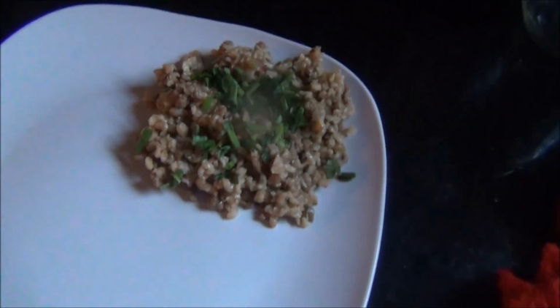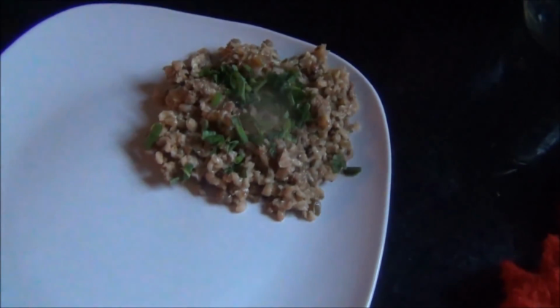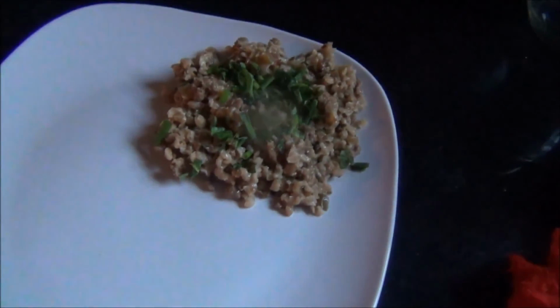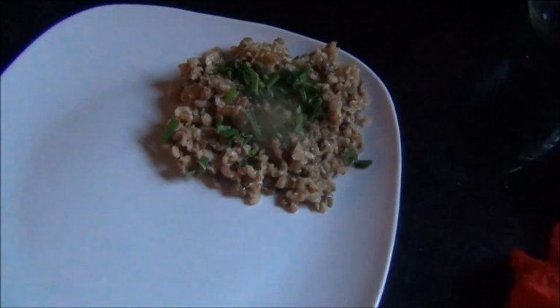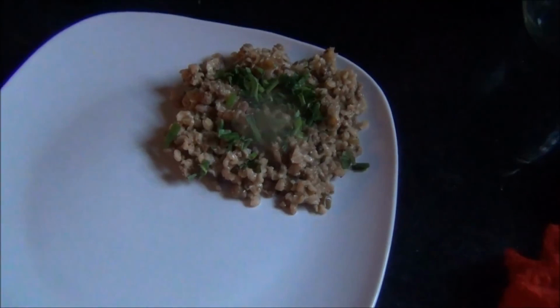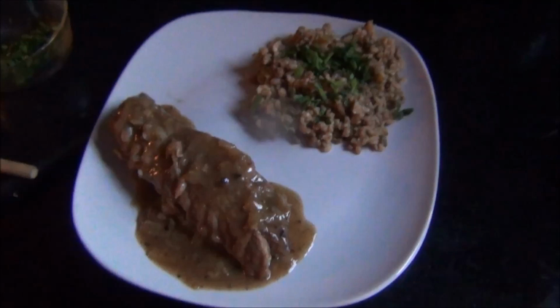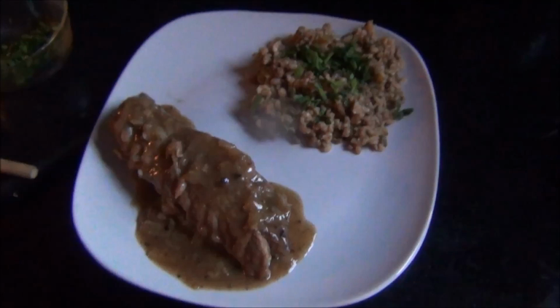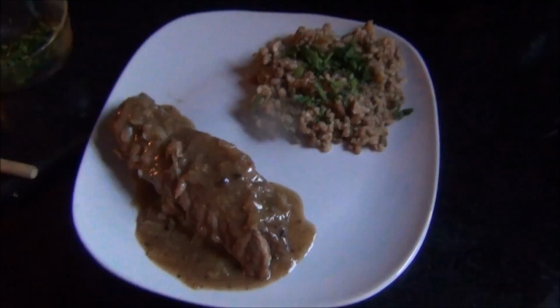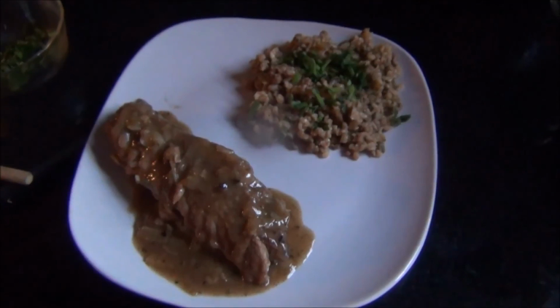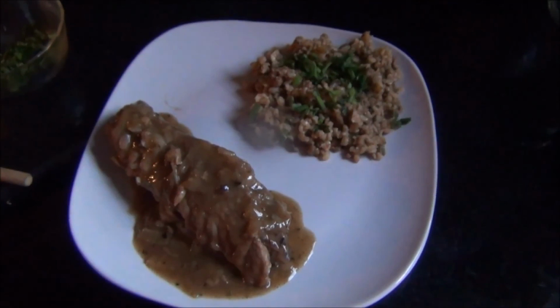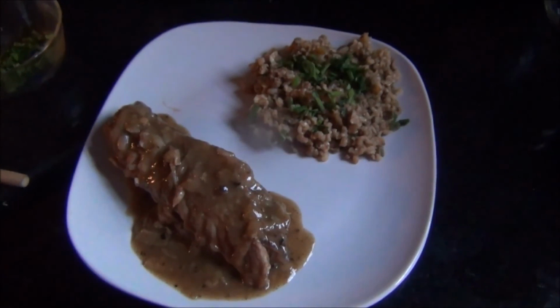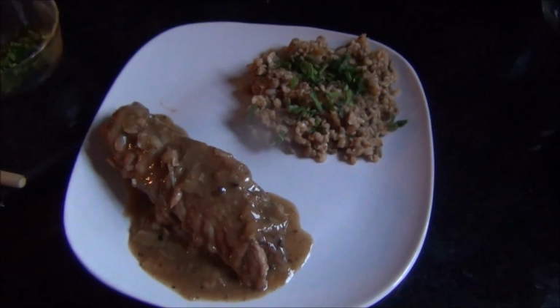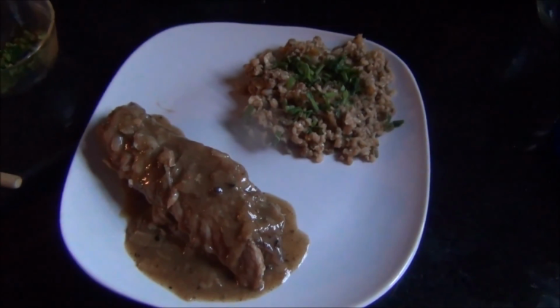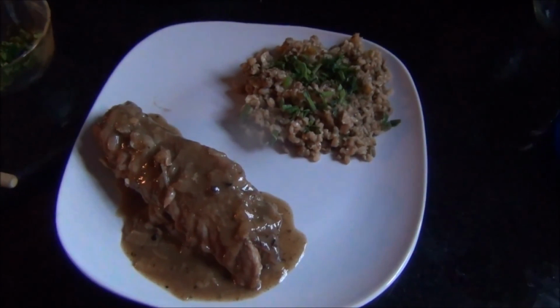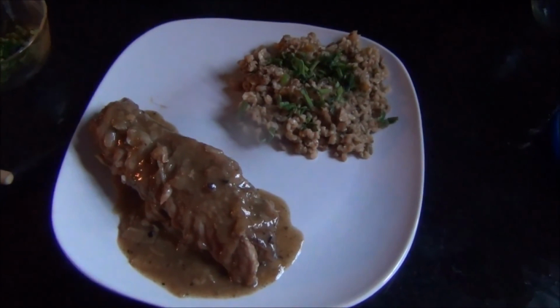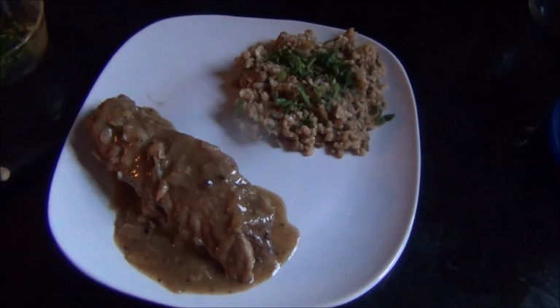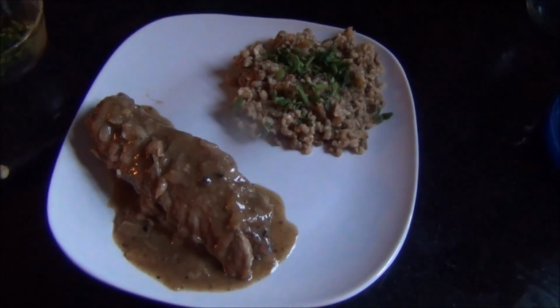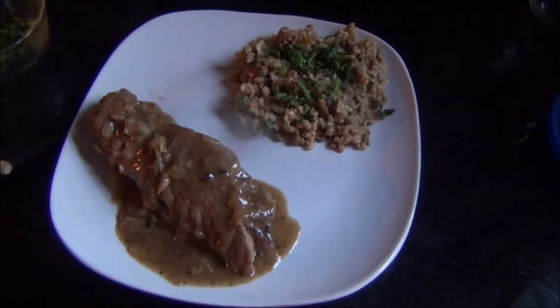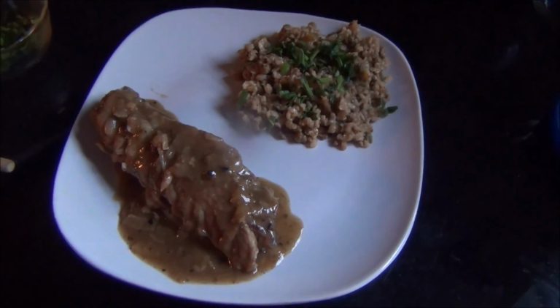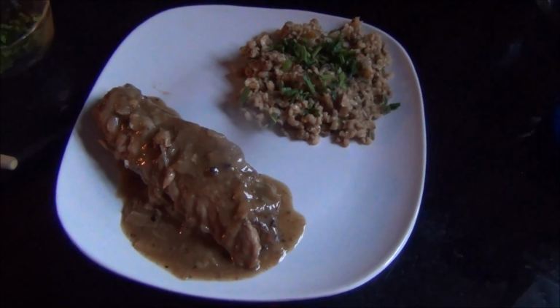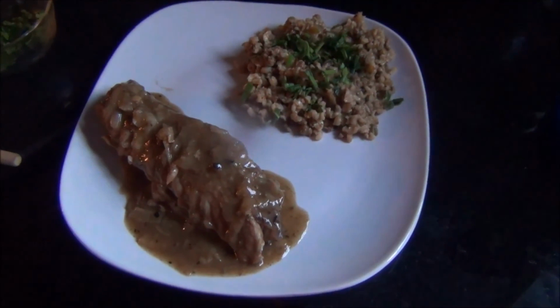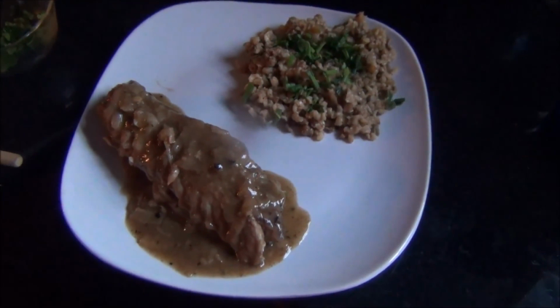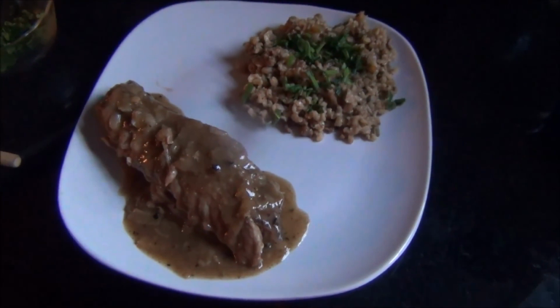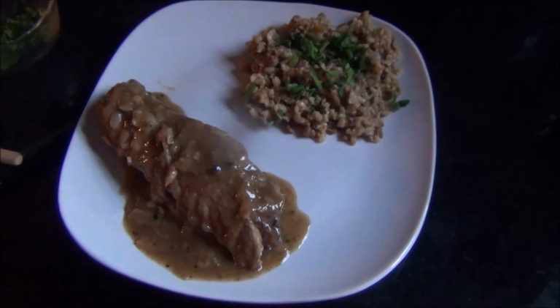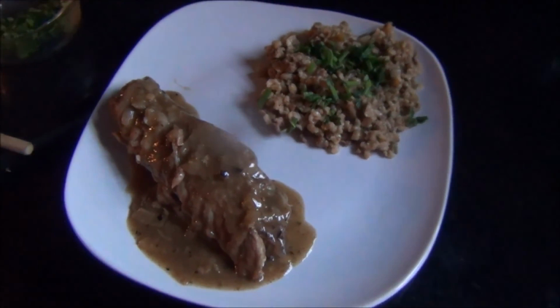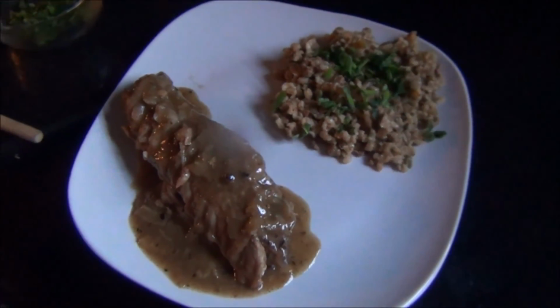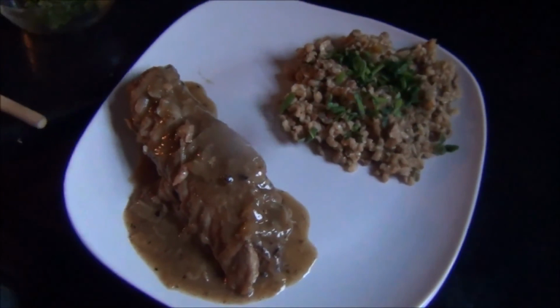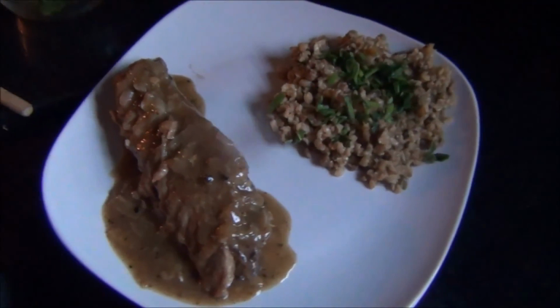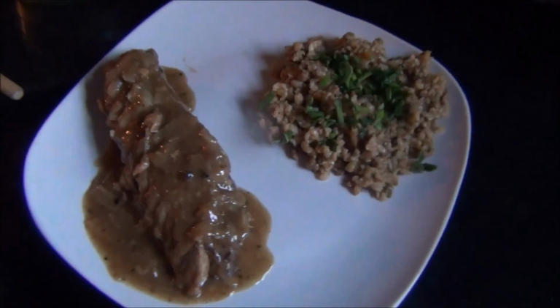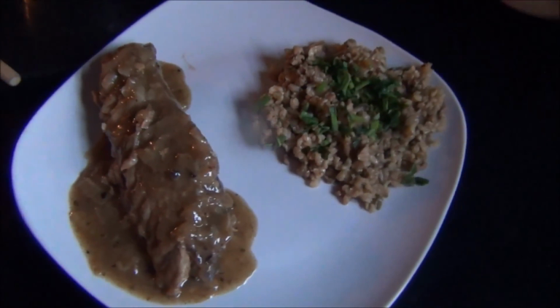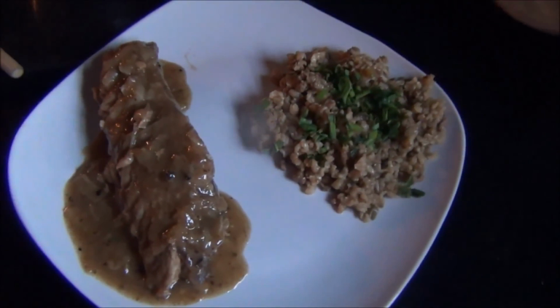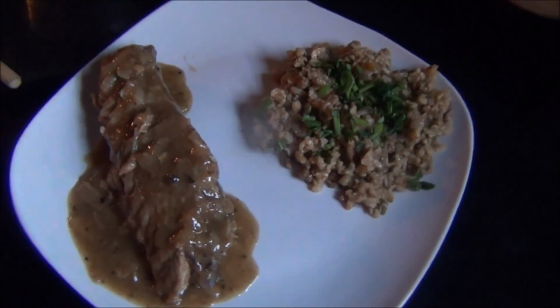And we're going to plate the turkey and eat our final plate.